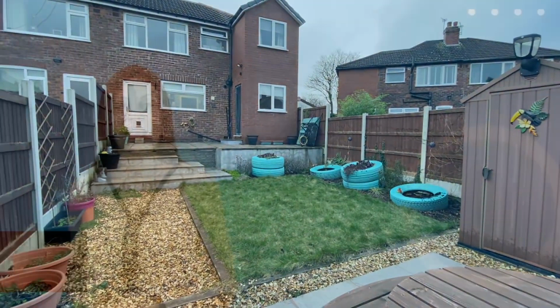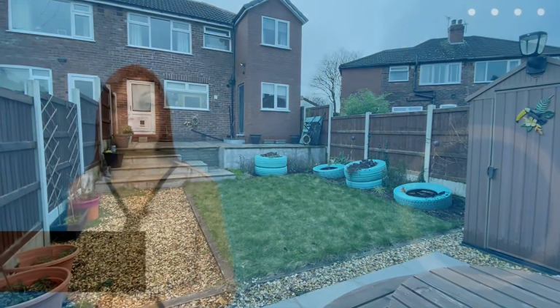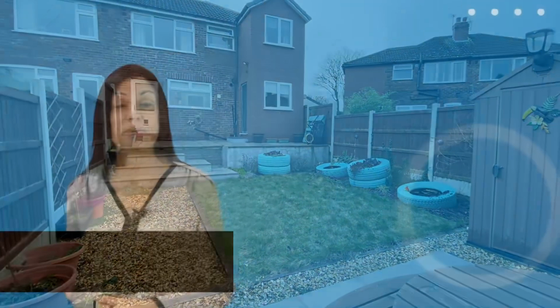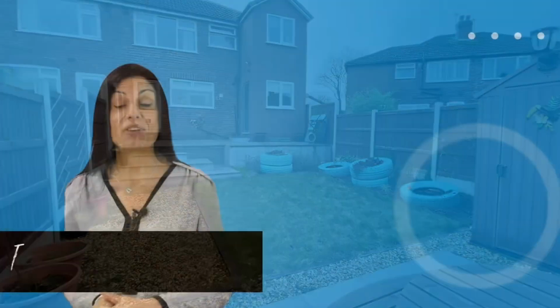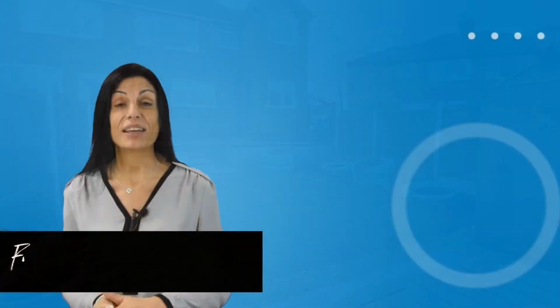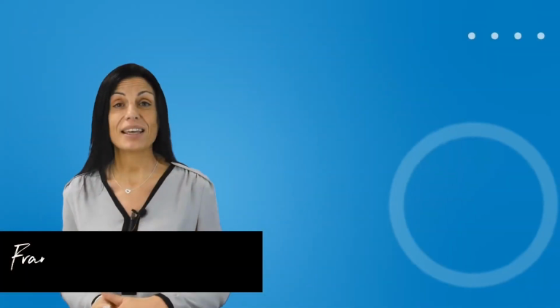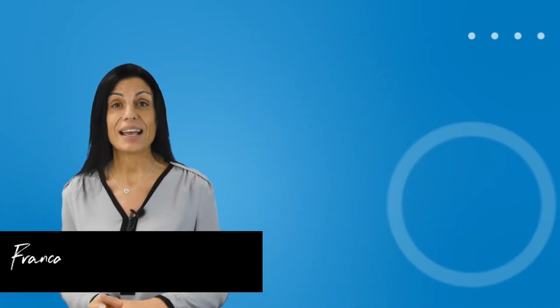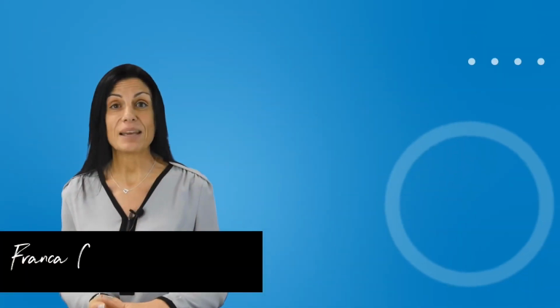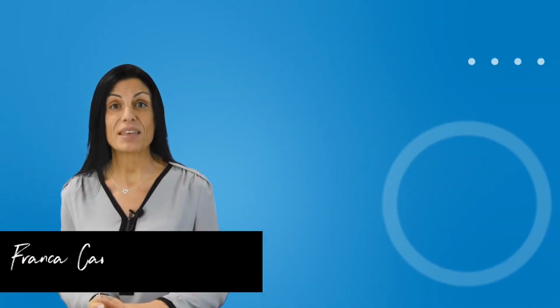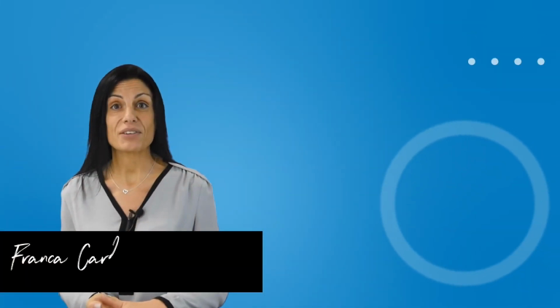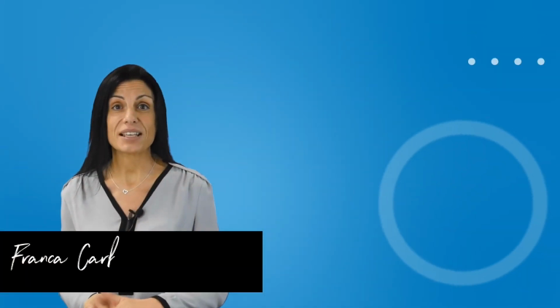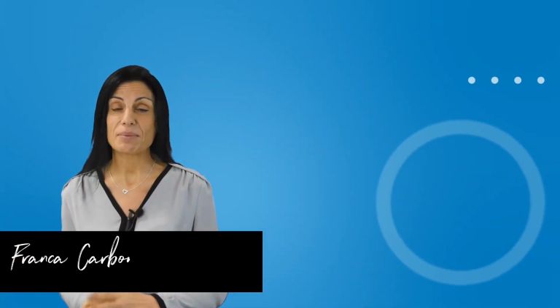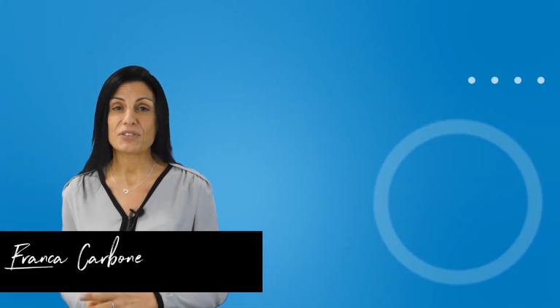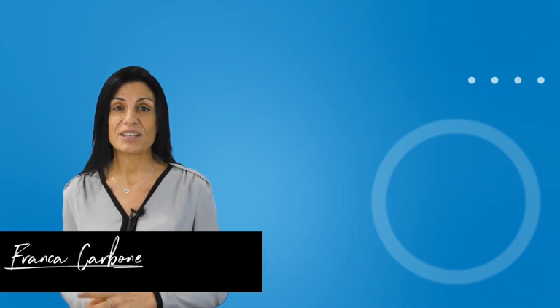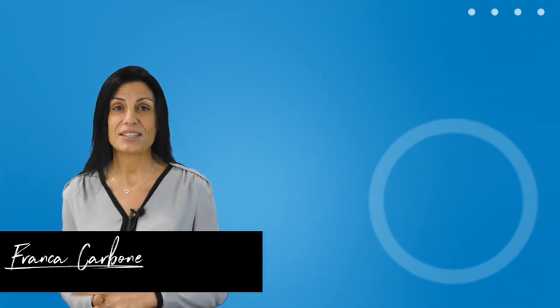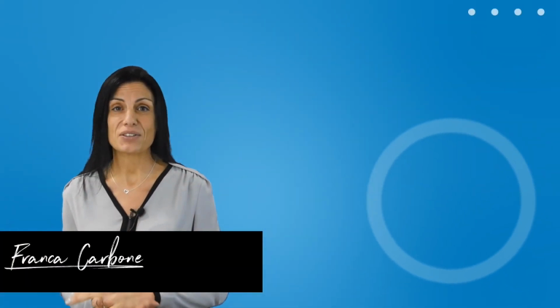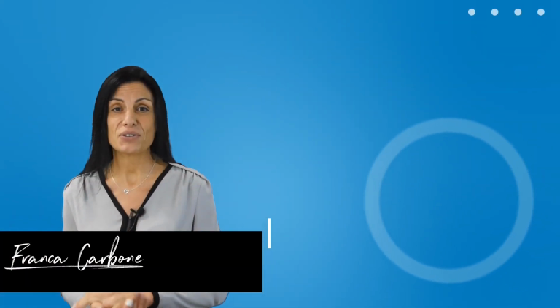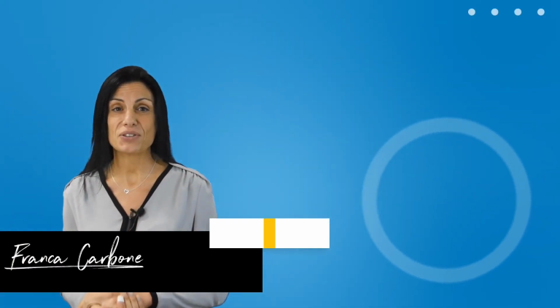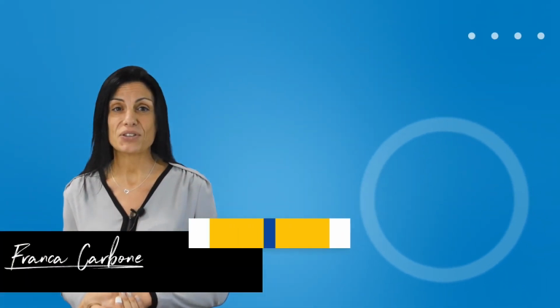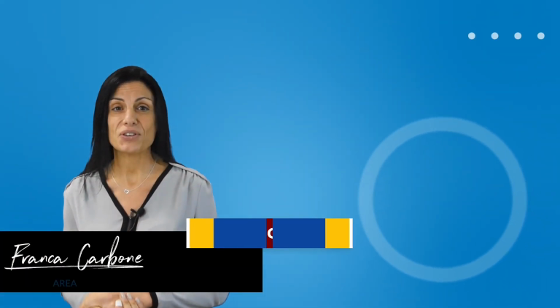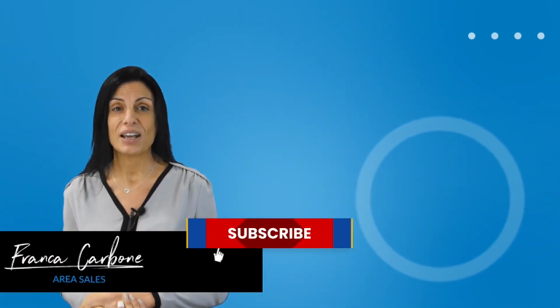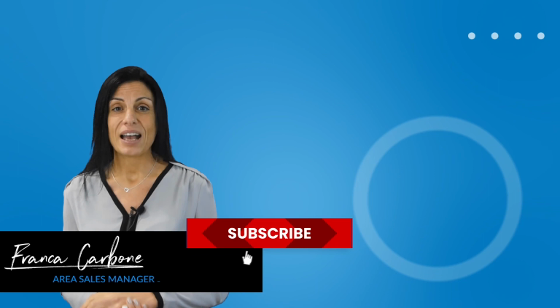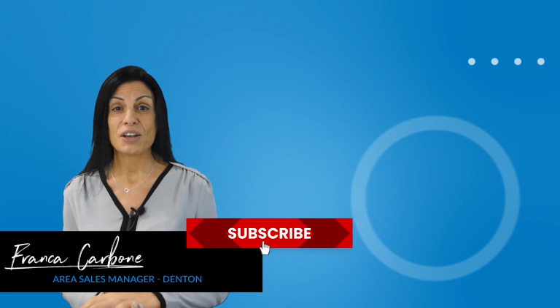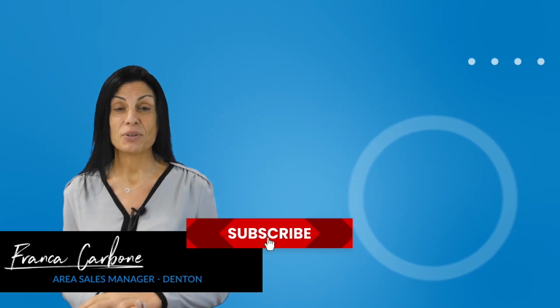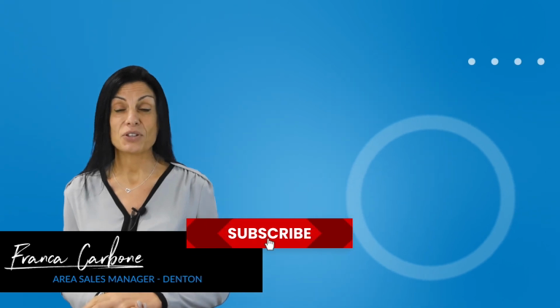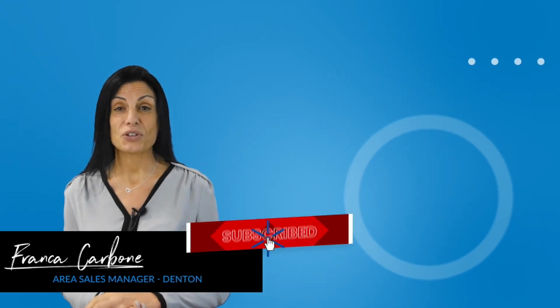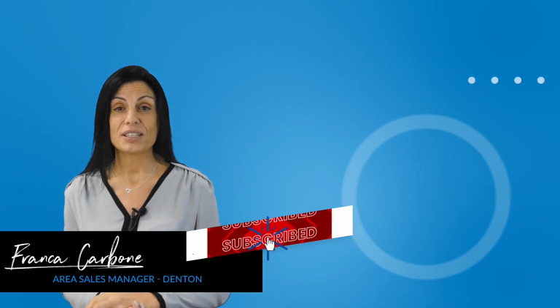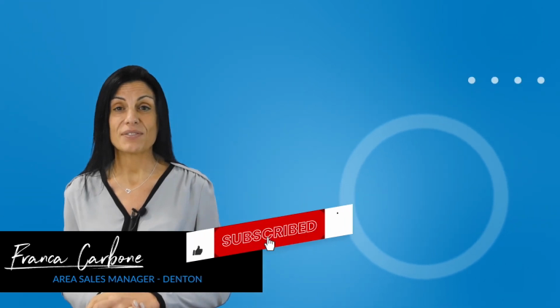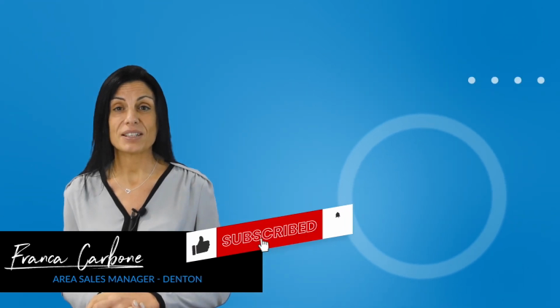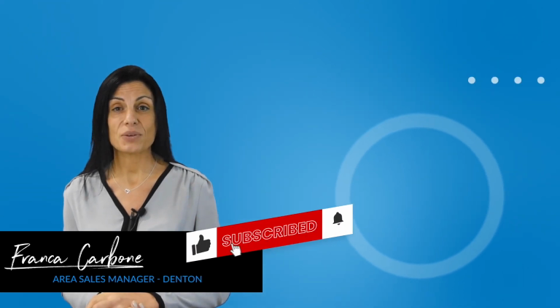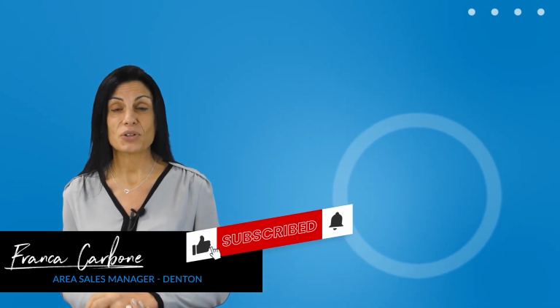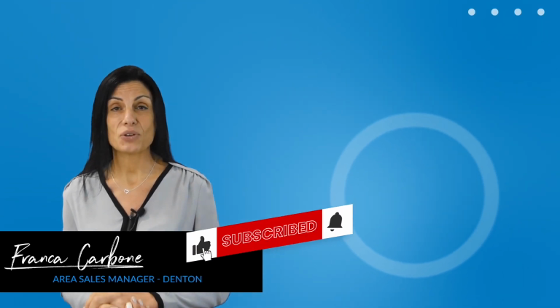My name is Franca and I'm the Aerial Sales Manager for Denton & Ordenshaw. I hope you enjoyed this video tour.